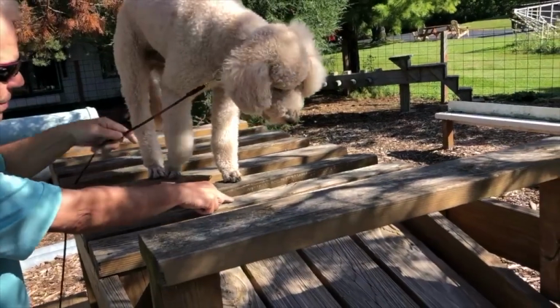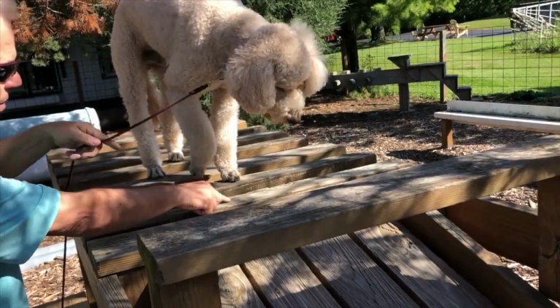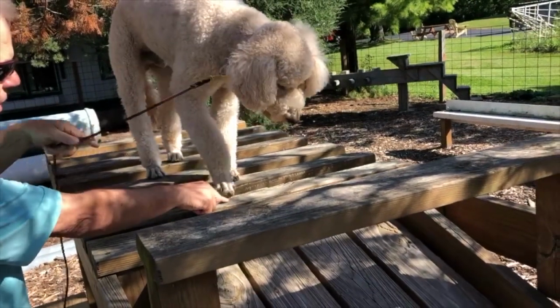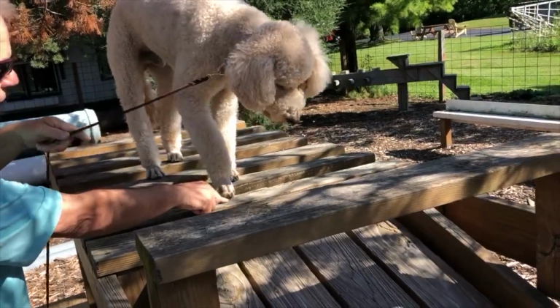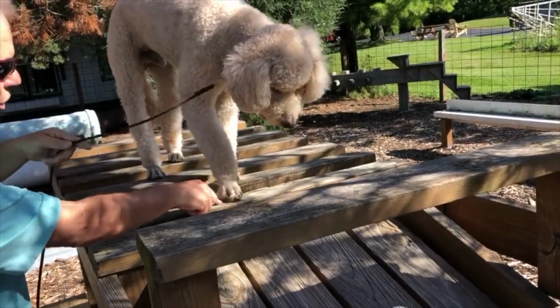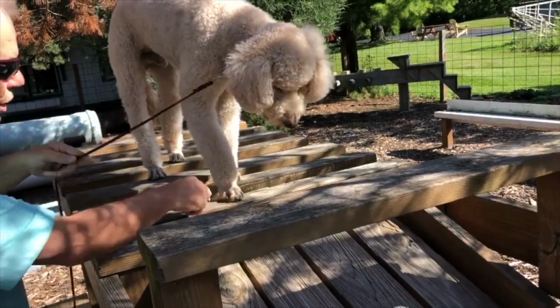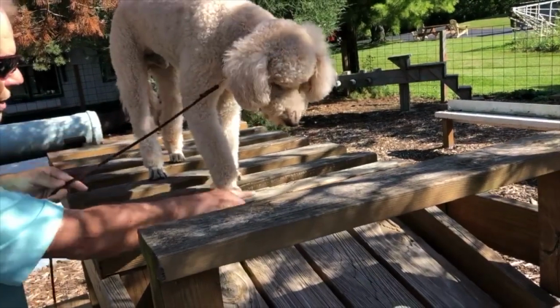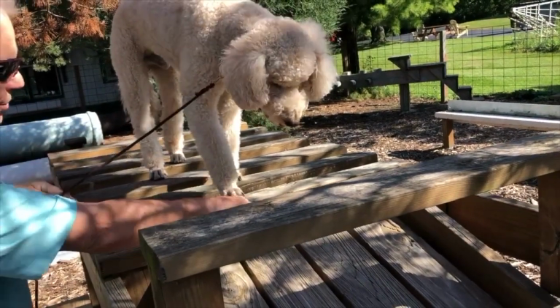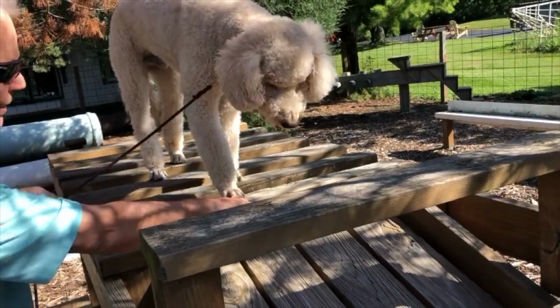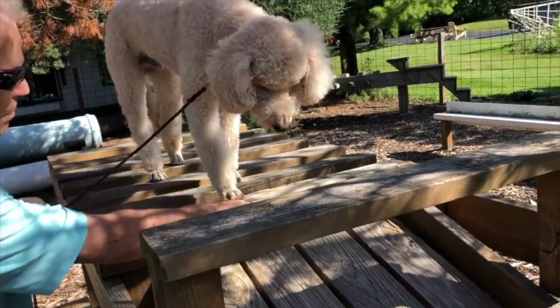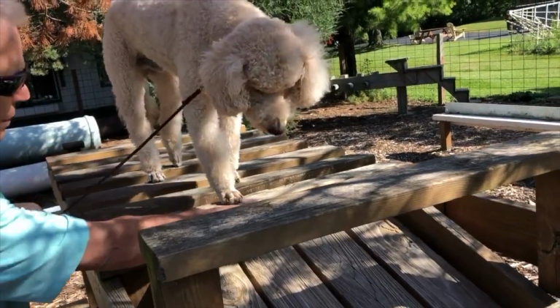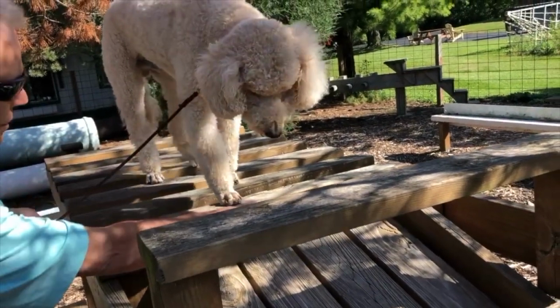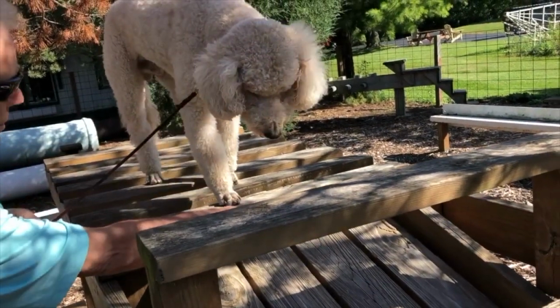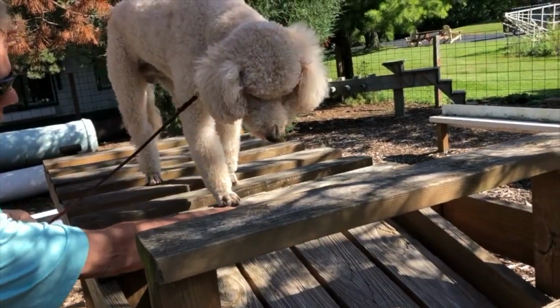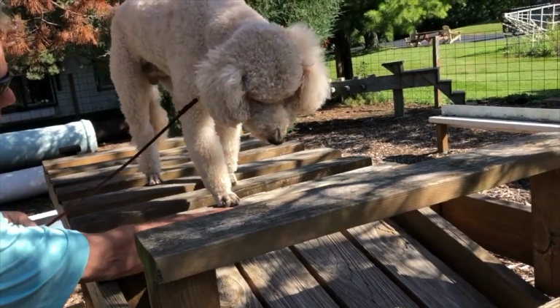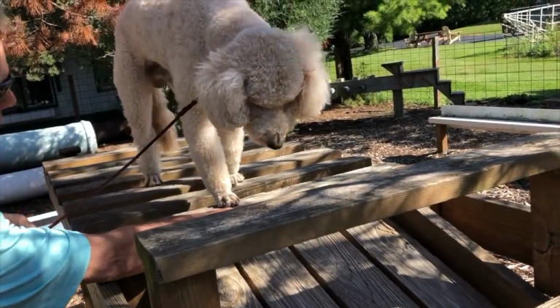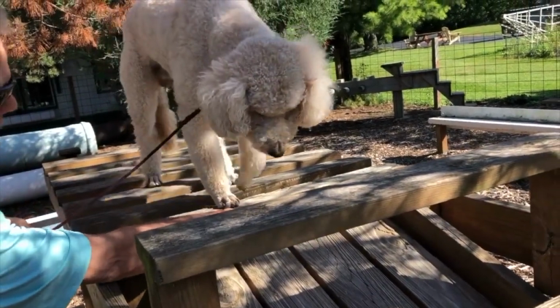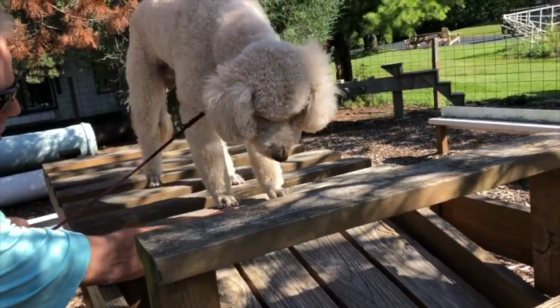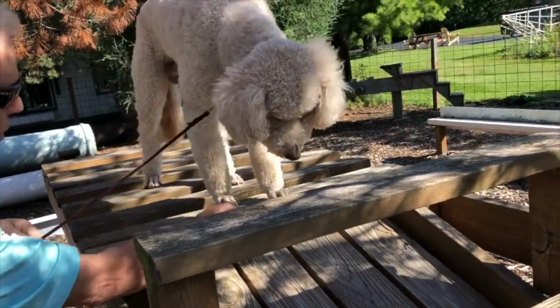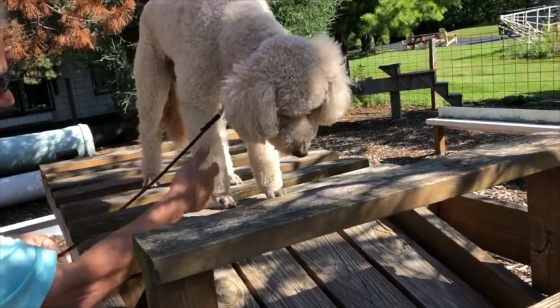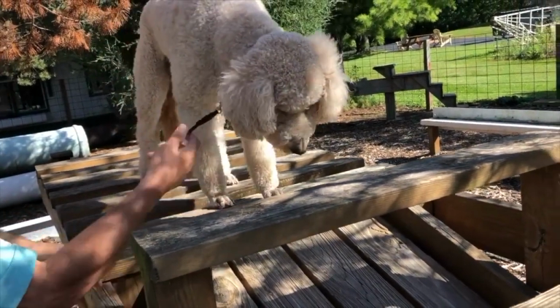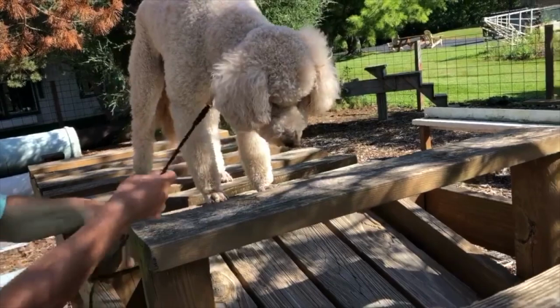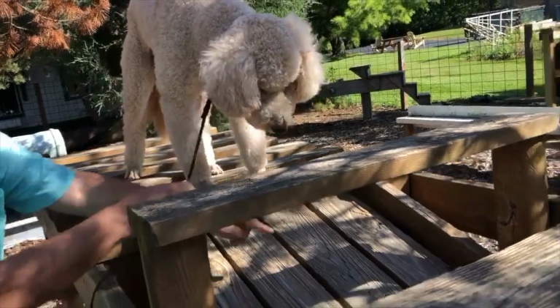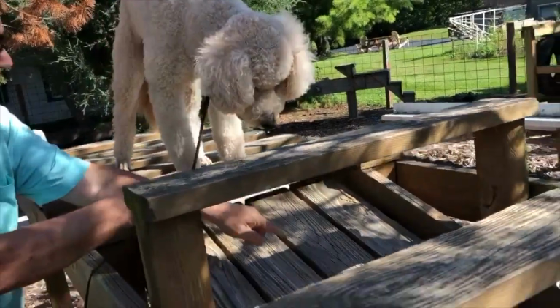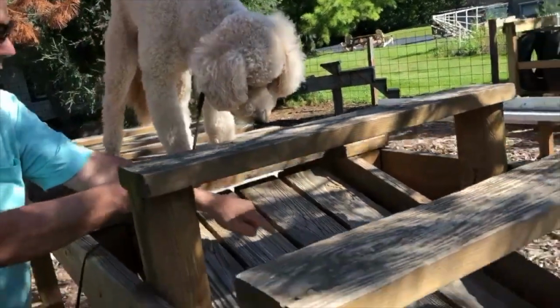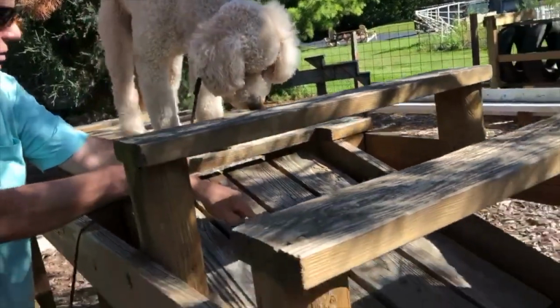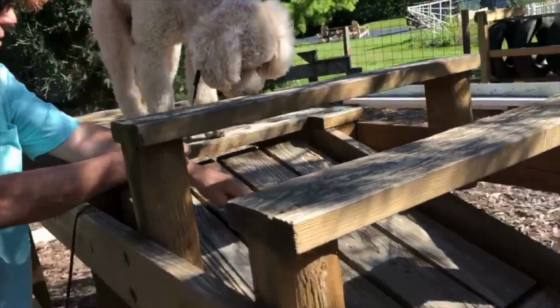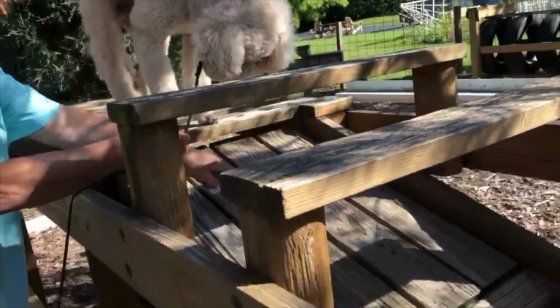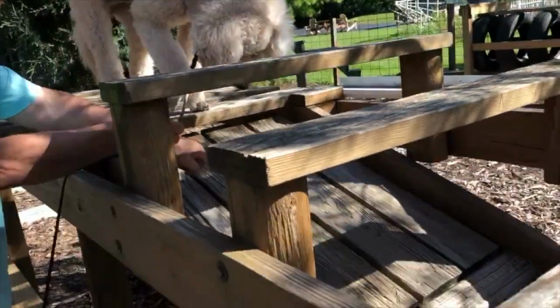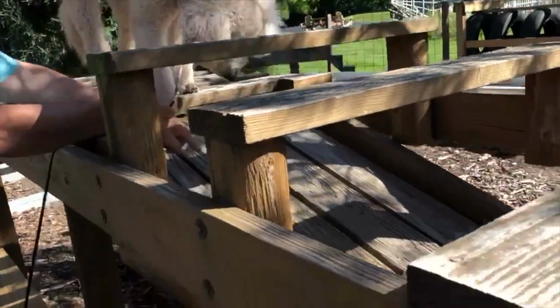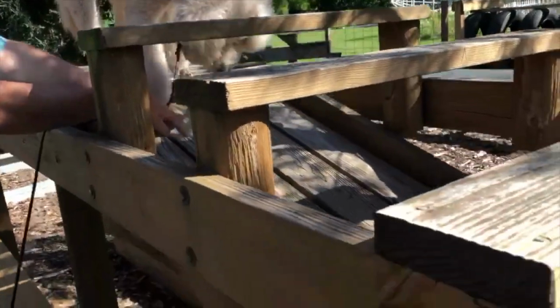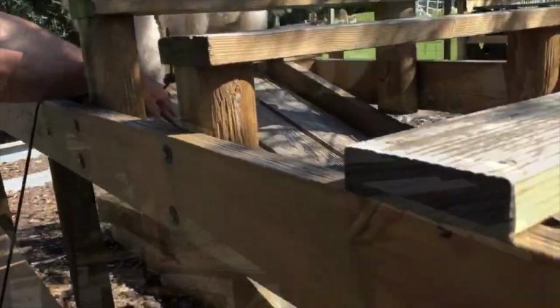On this day, Nugget was having trouble touching all the boards, so I'm actually pointing to the boards I want him to step on.